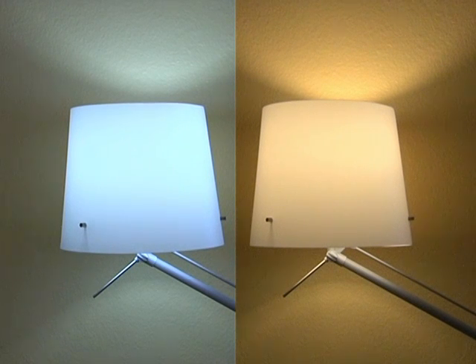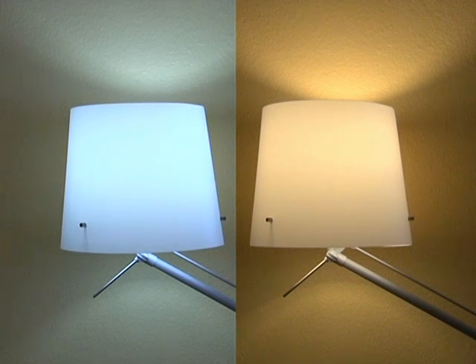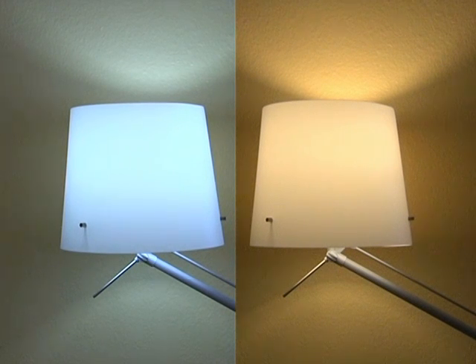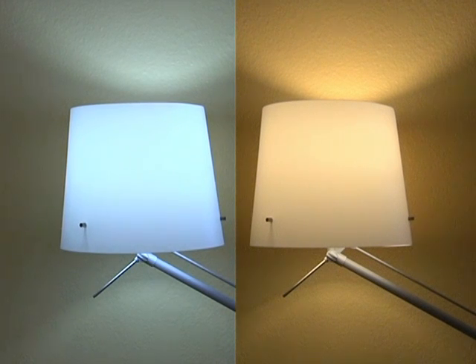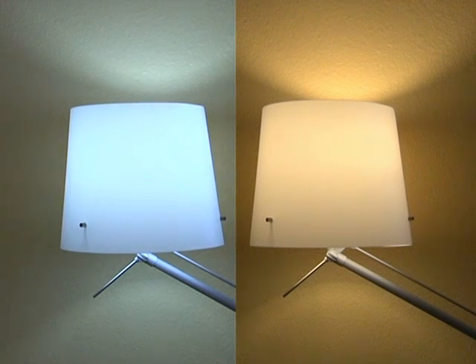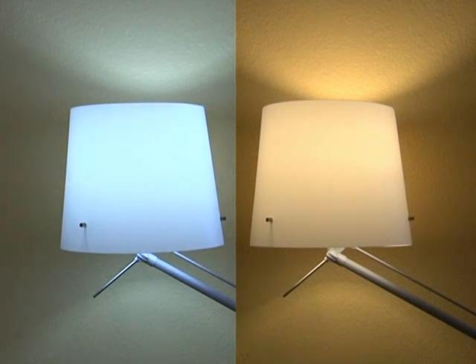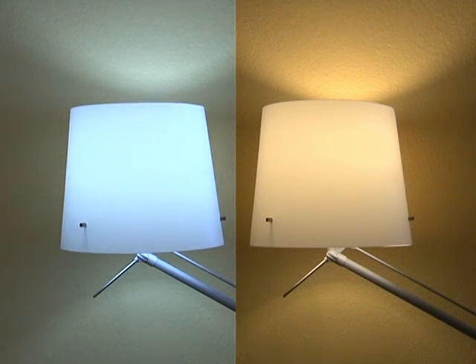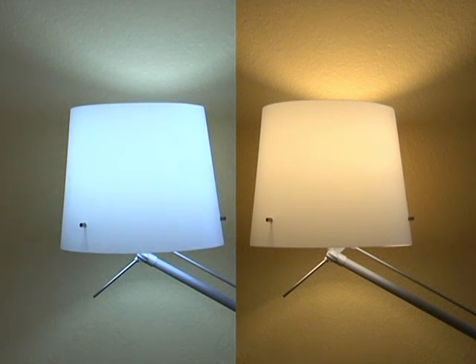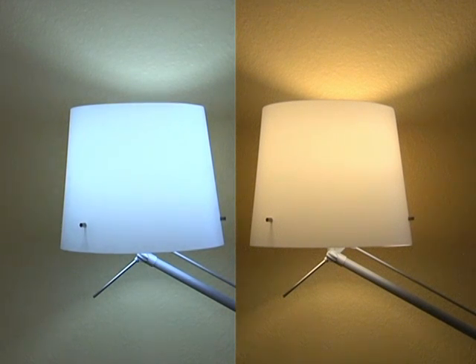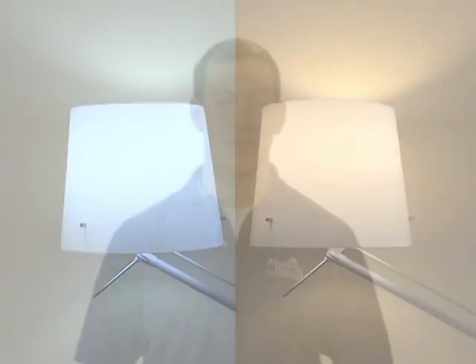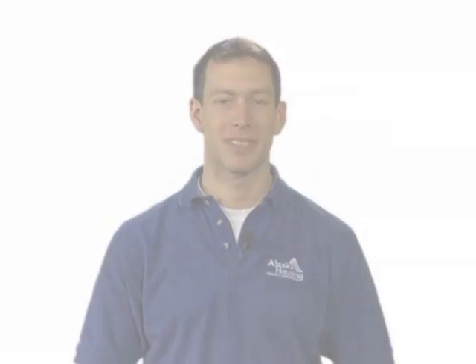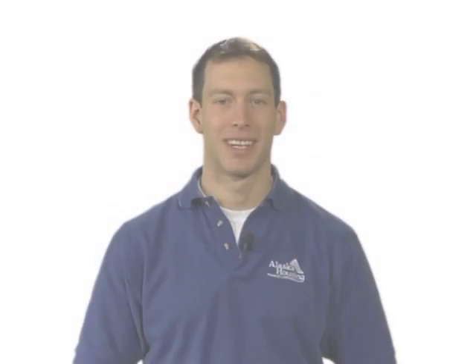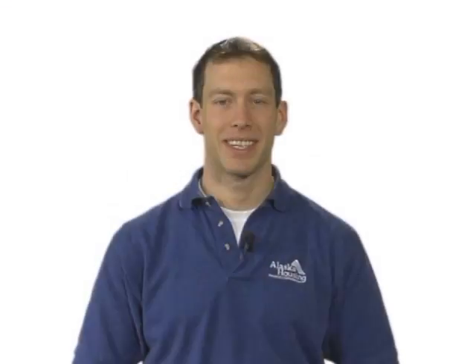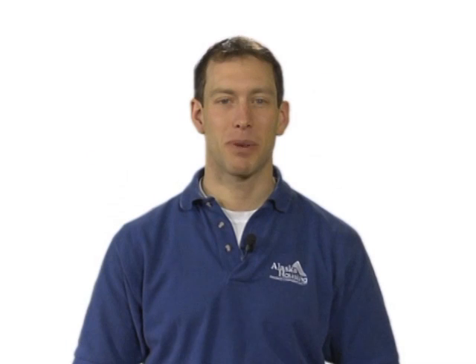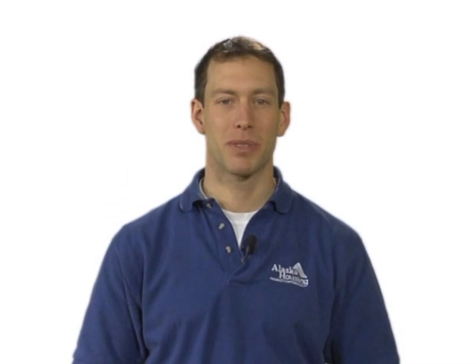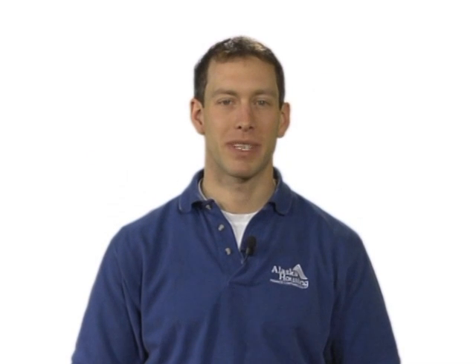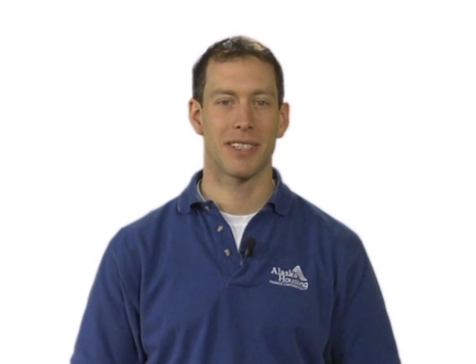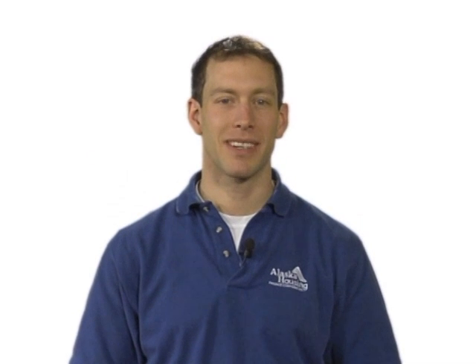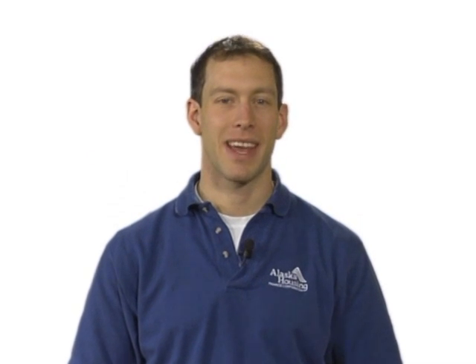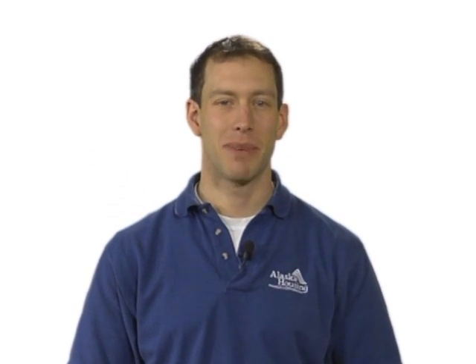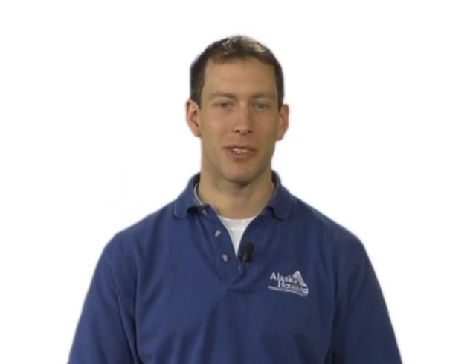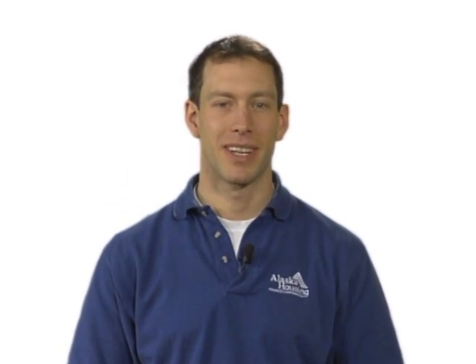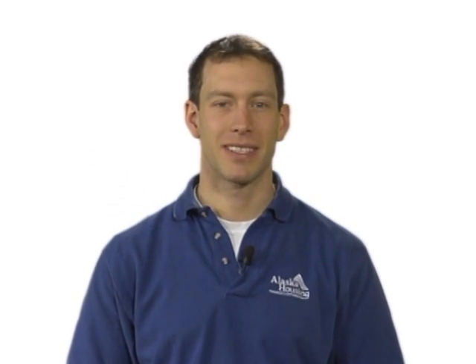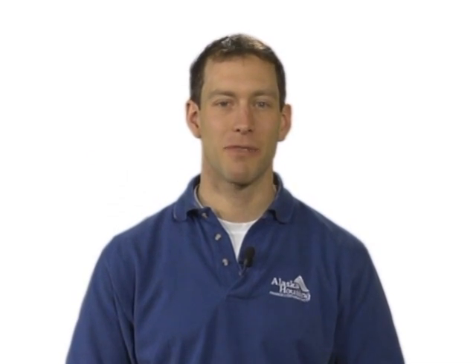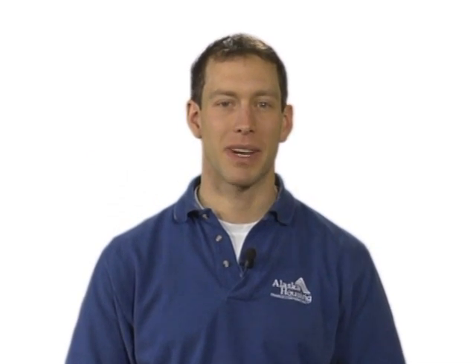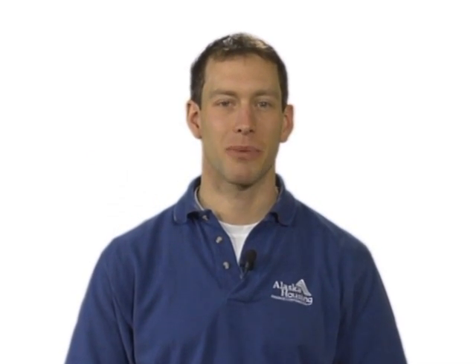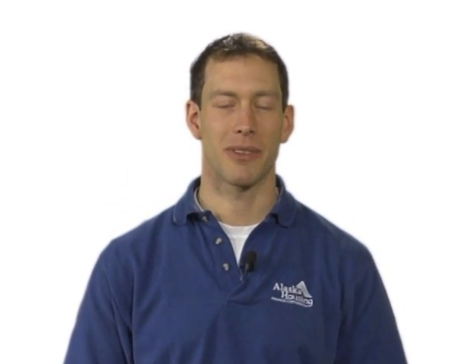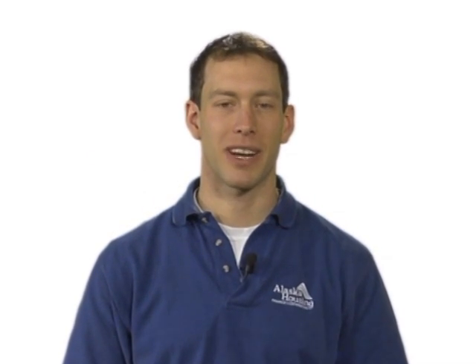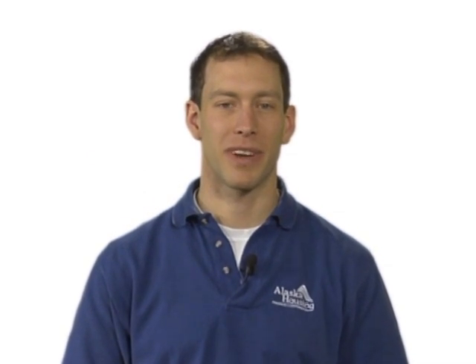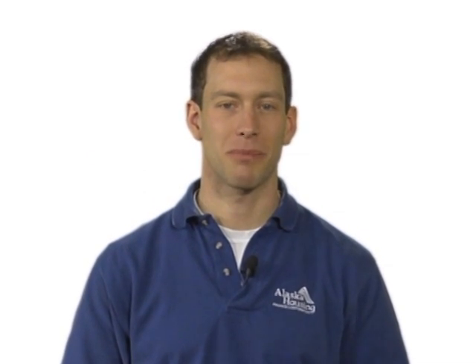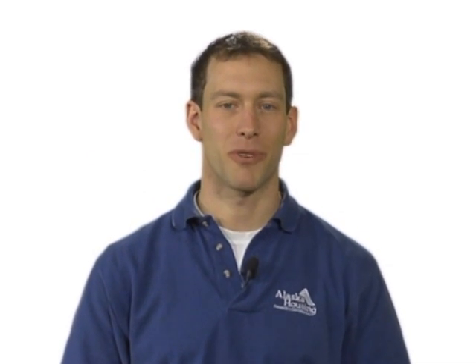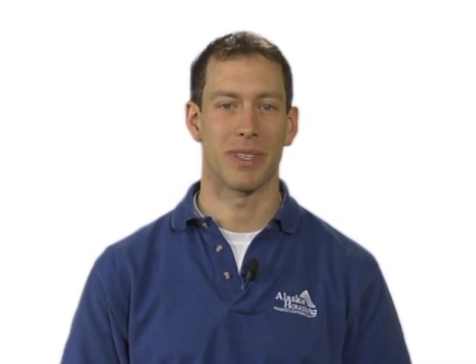Finally, choose Energy Star labeled light bulbs. These bulbs have been tested and measured to save you money without sacrificing performance.